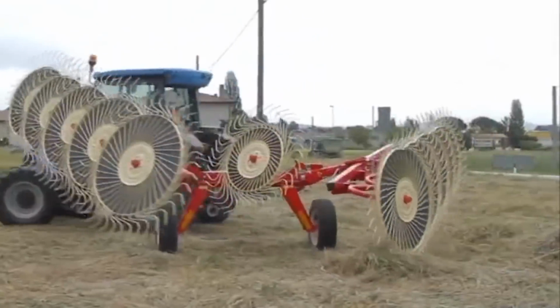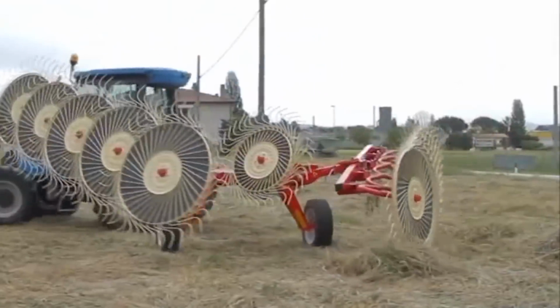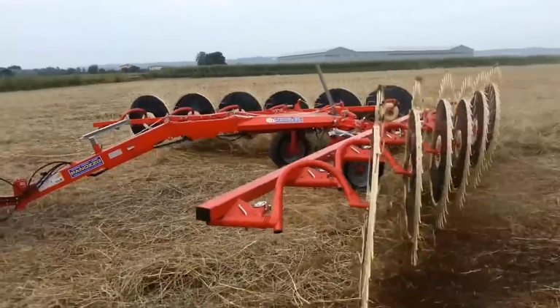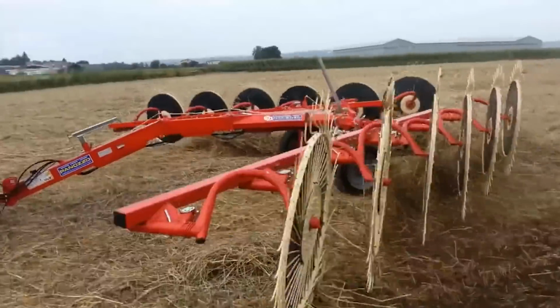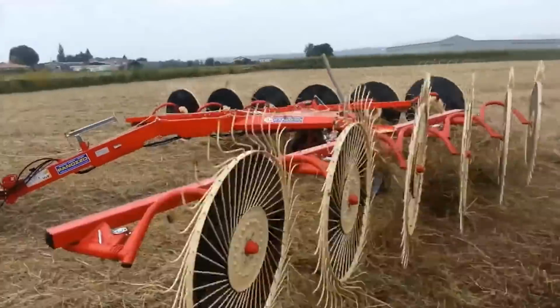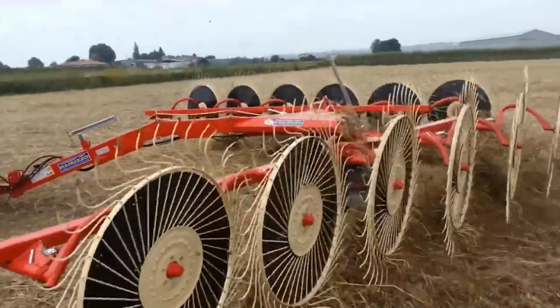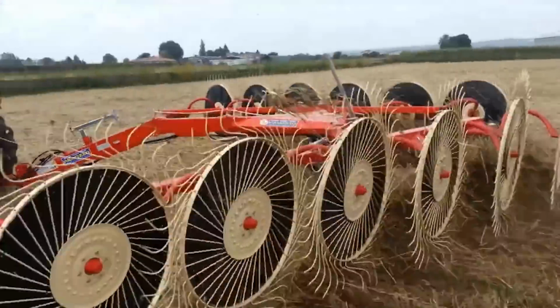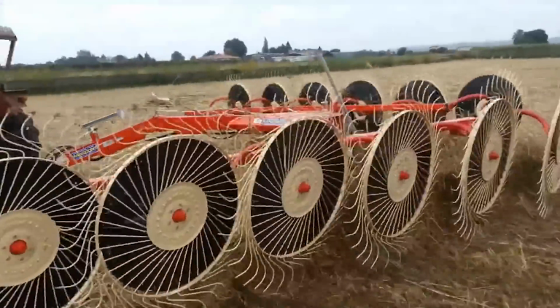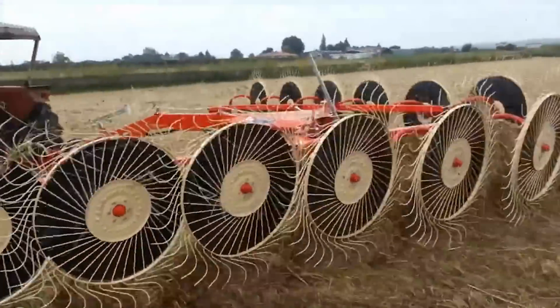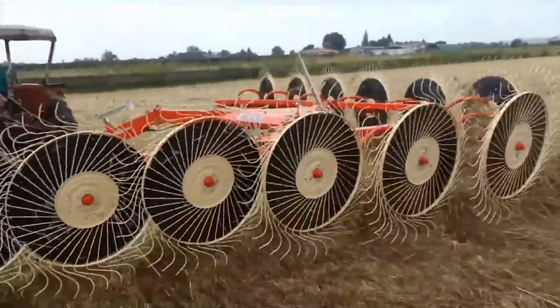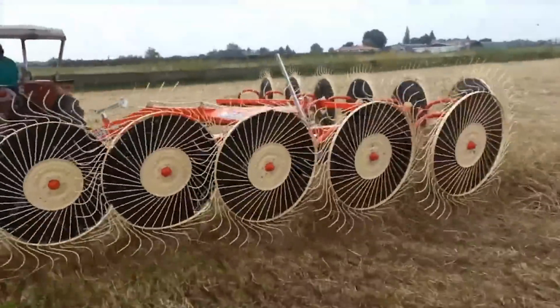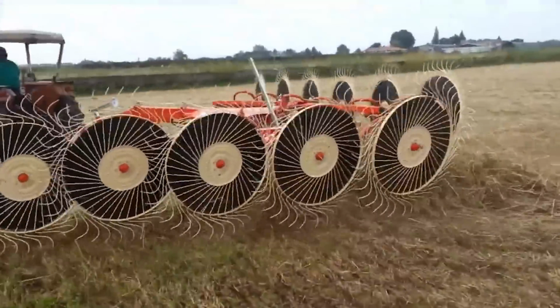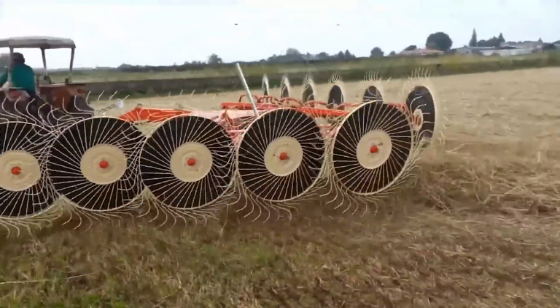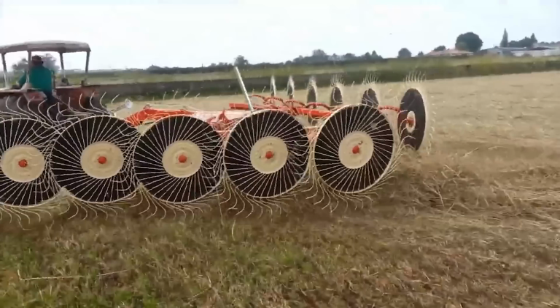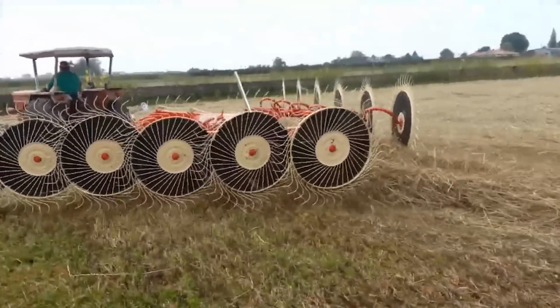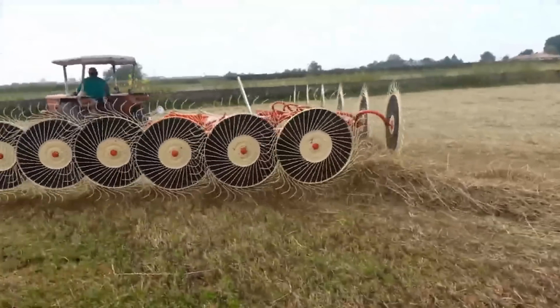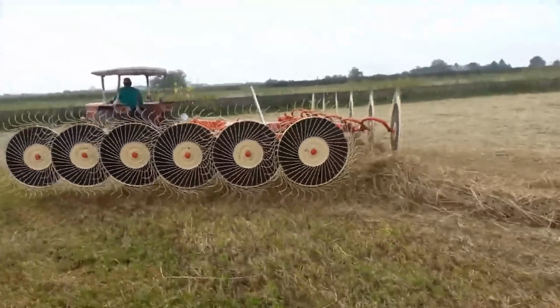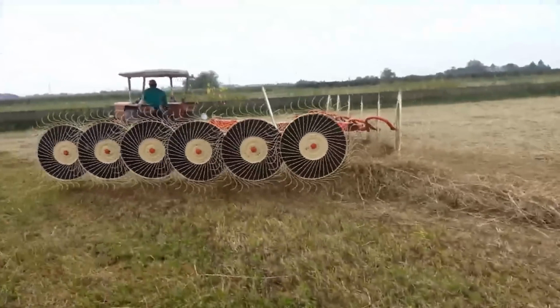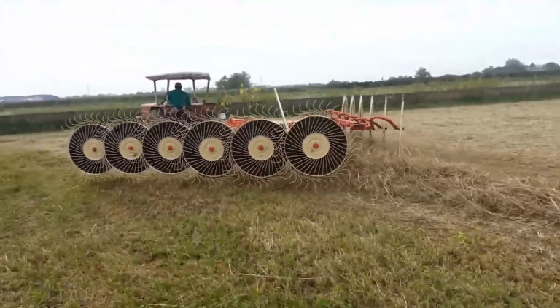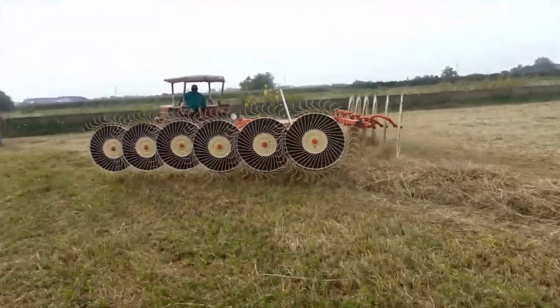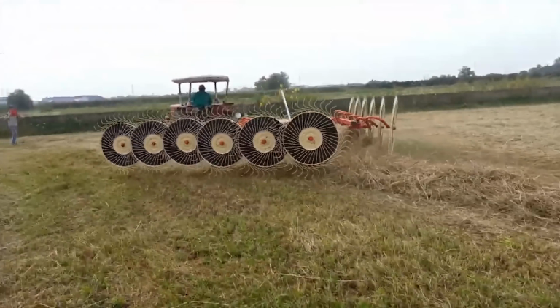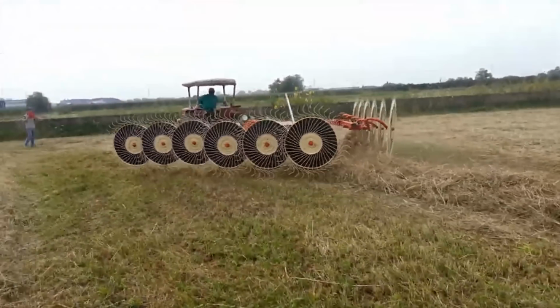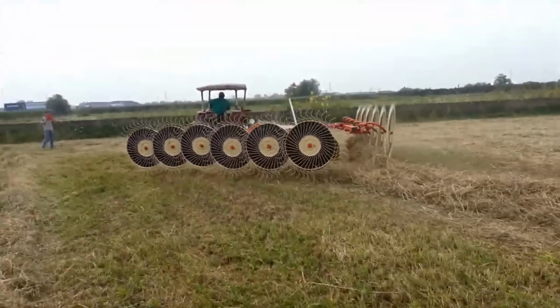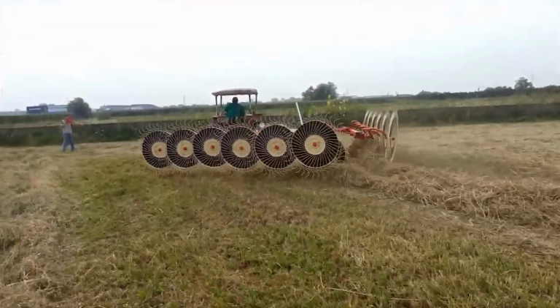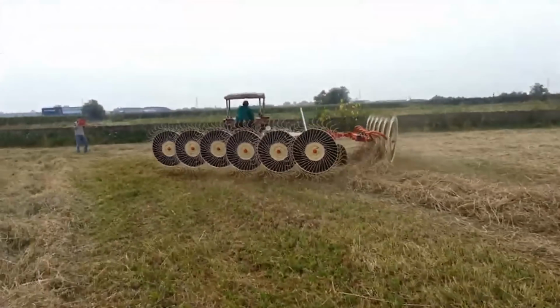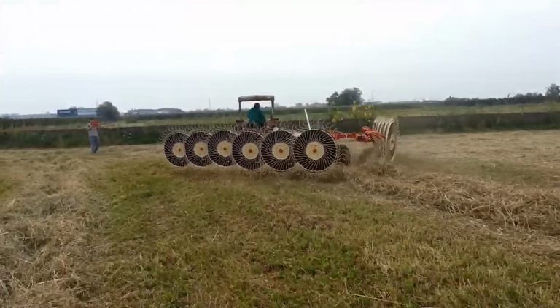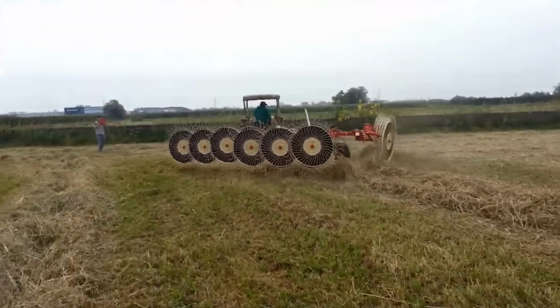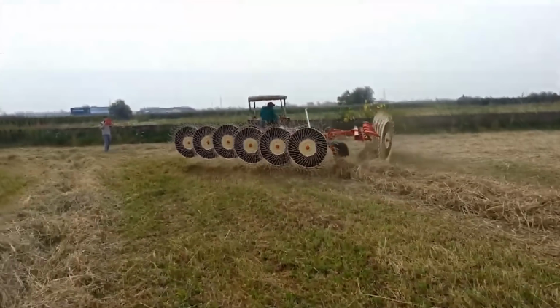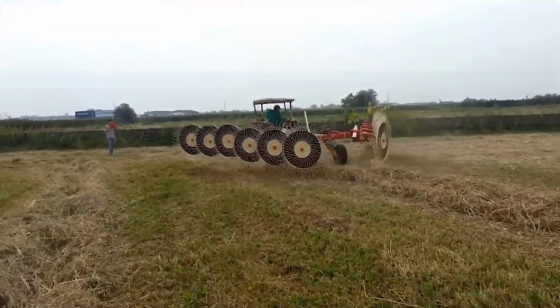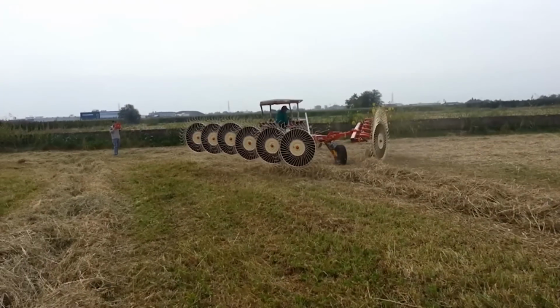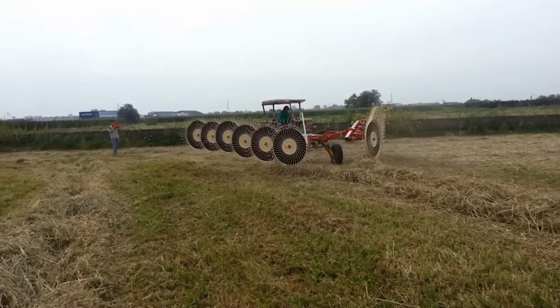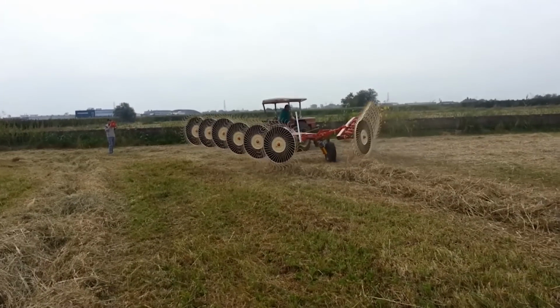The attachment mounted on this tractor may look menacing, but it allows you to harvest hay quickly and efficiently.